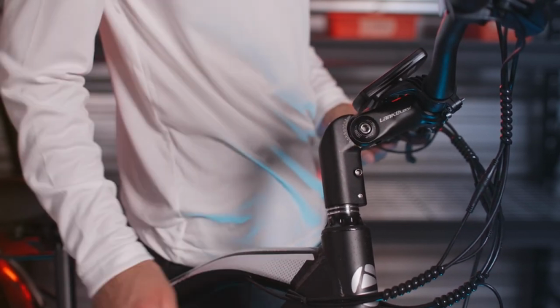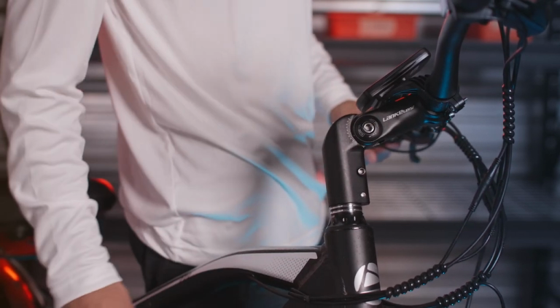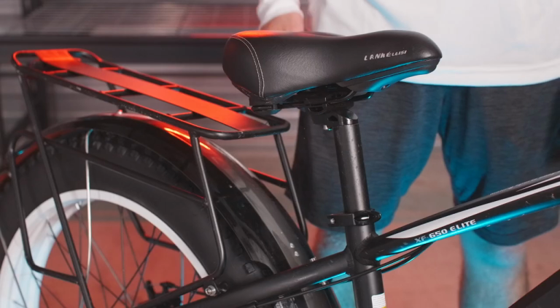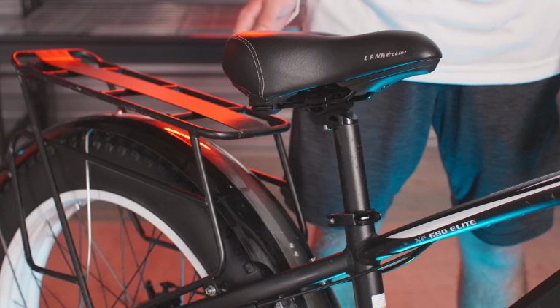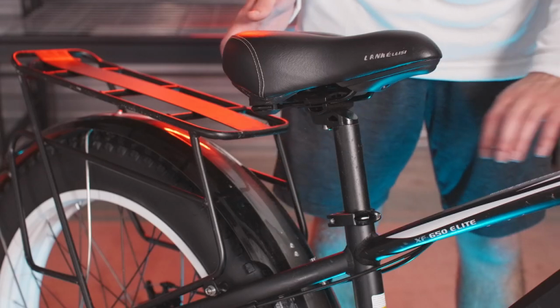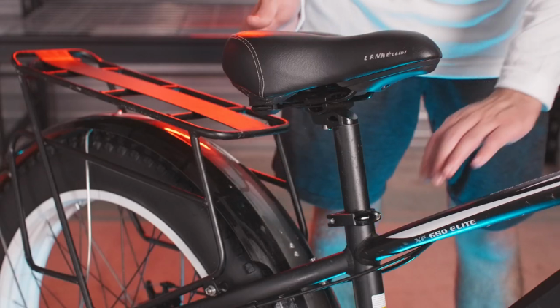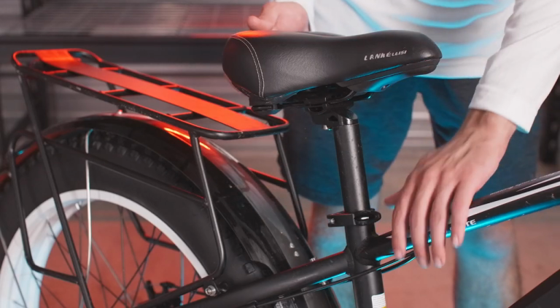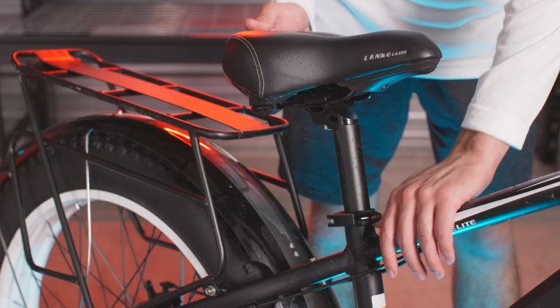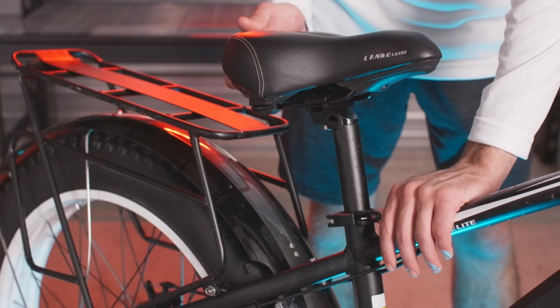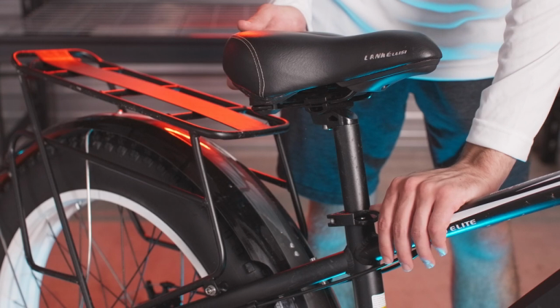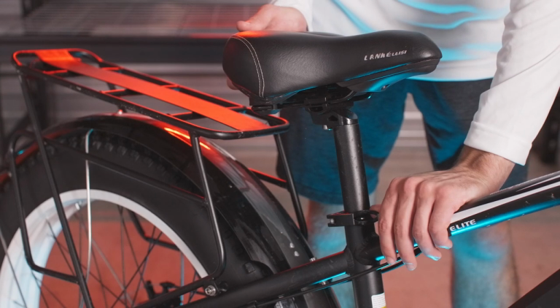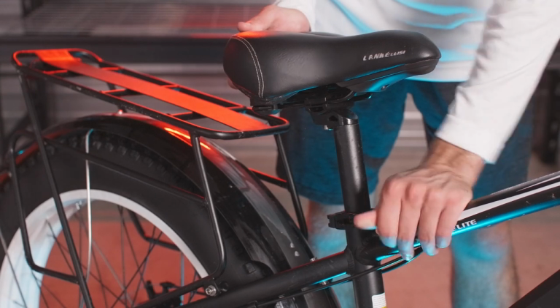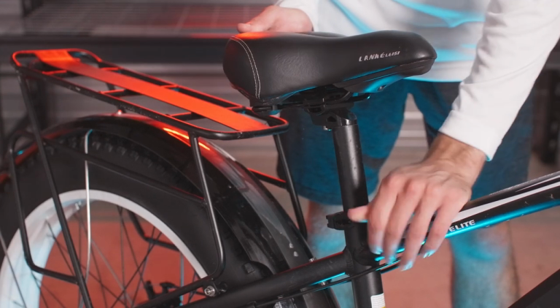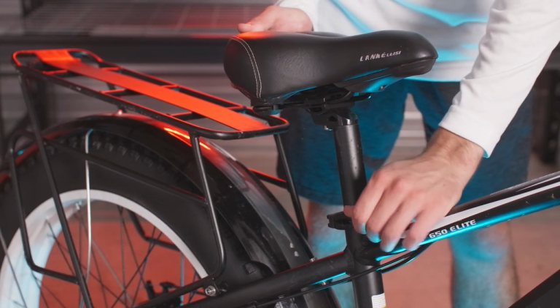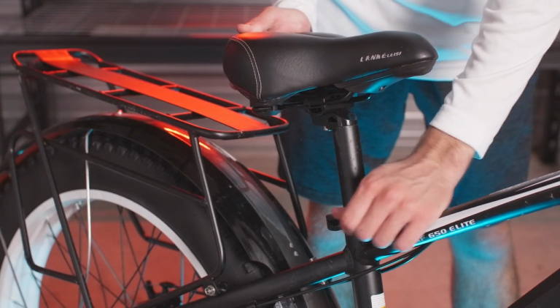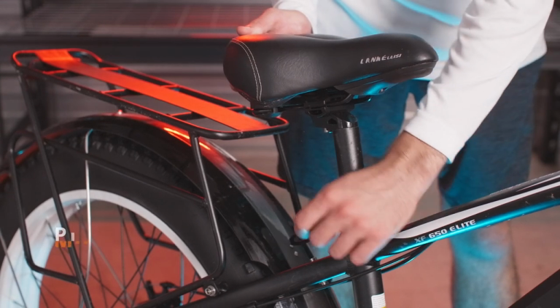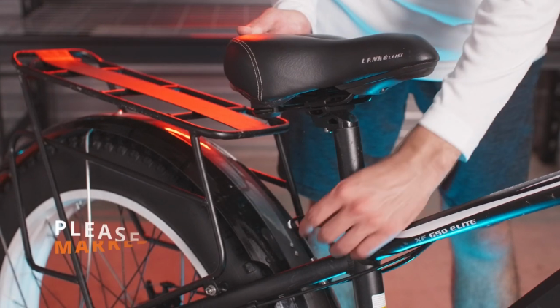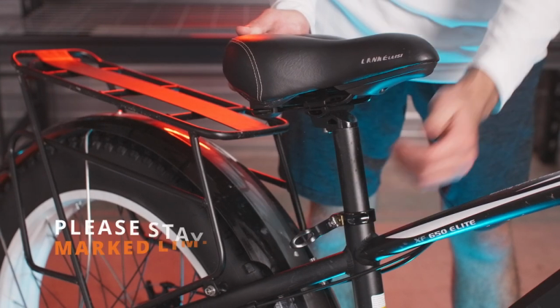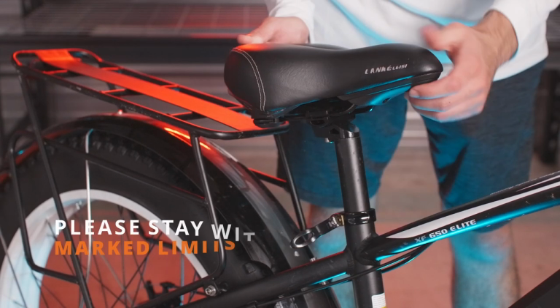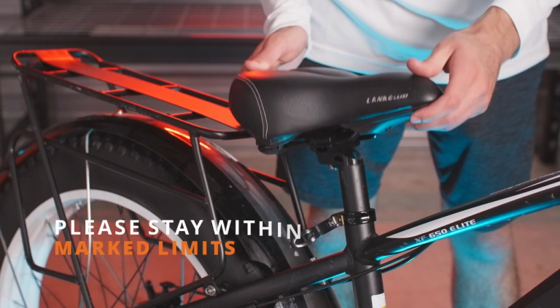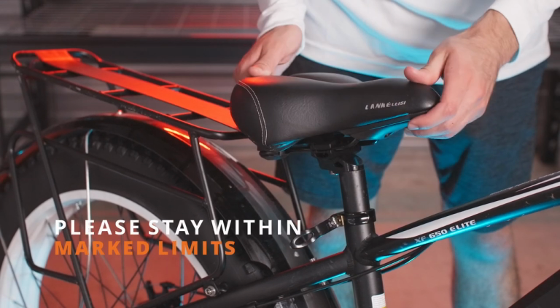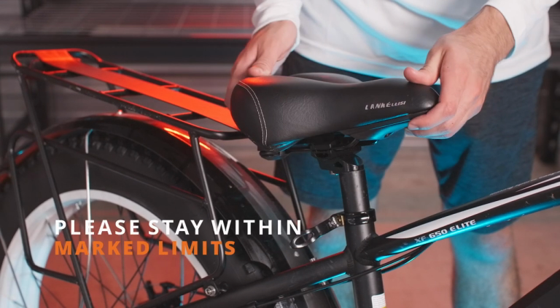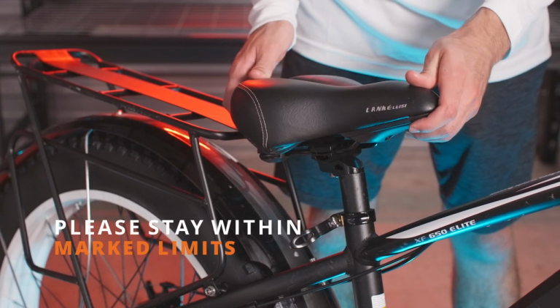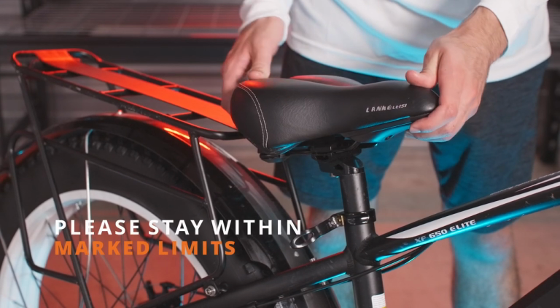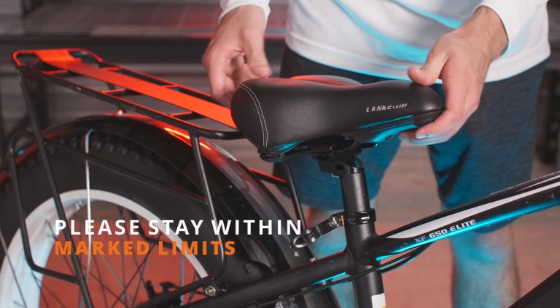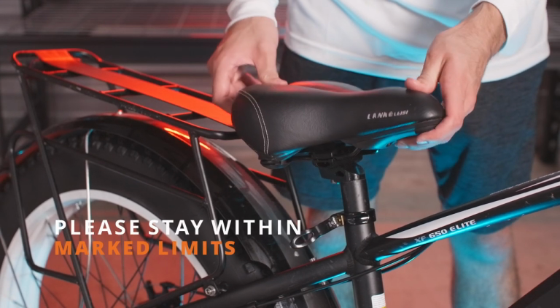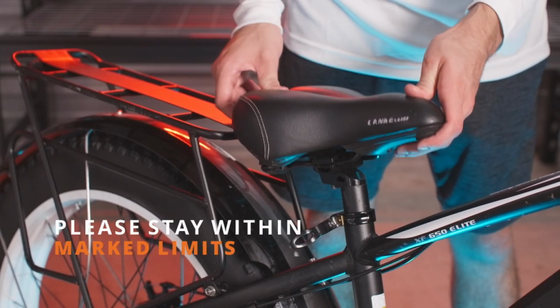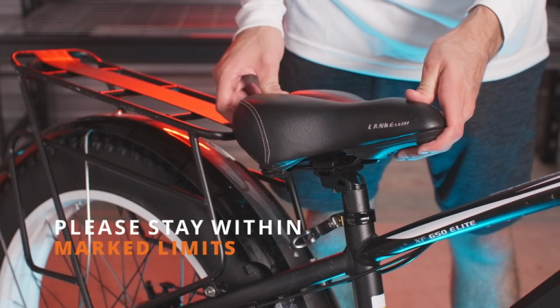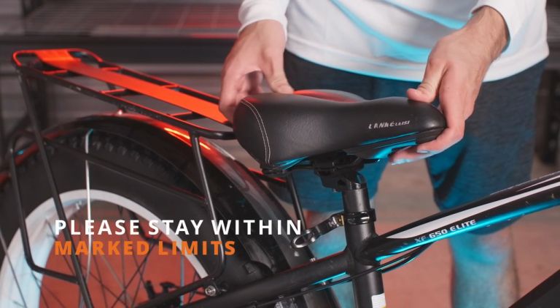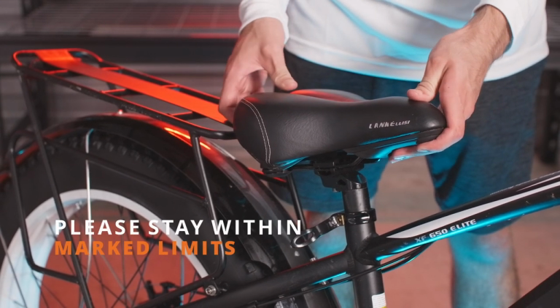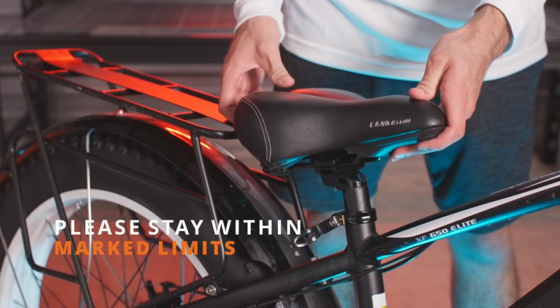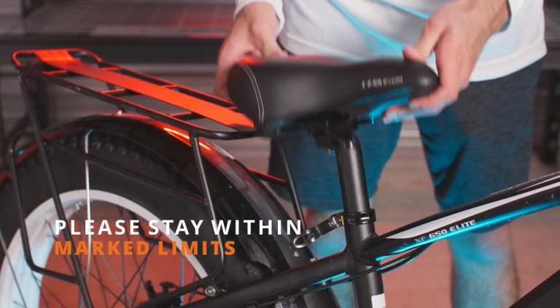Now we'll go back and adjust the saddle height. Using the quick release, you can pull it down, adjusting the saddle to a comfortable height for you.